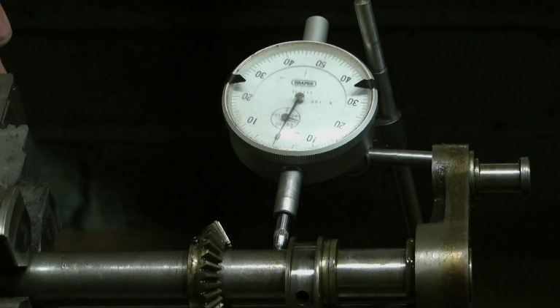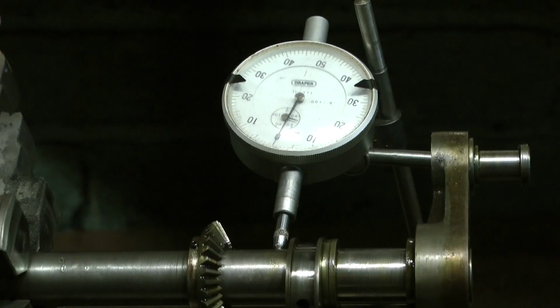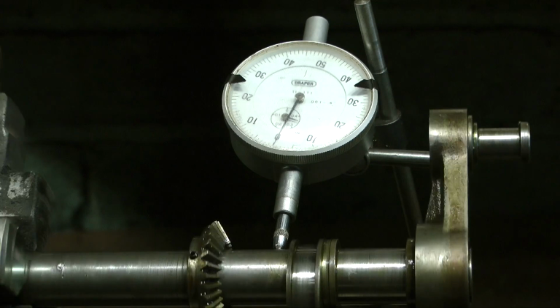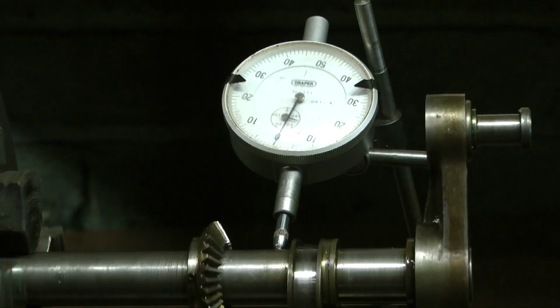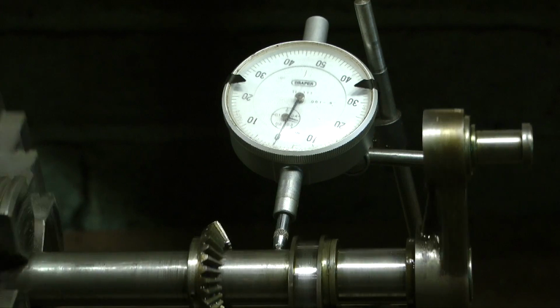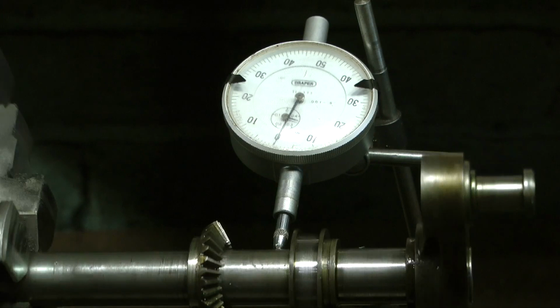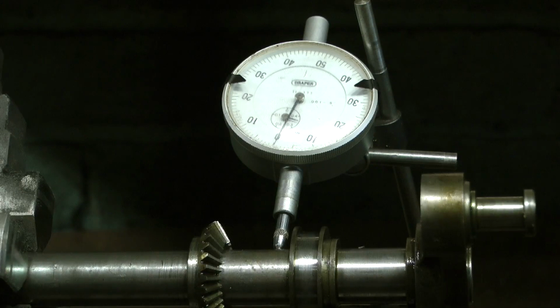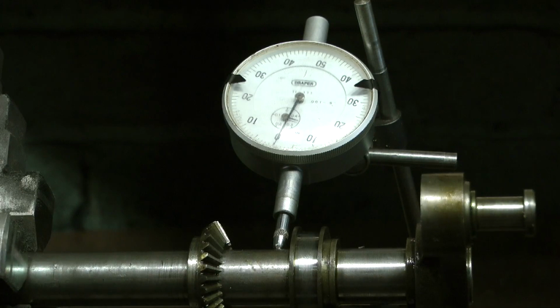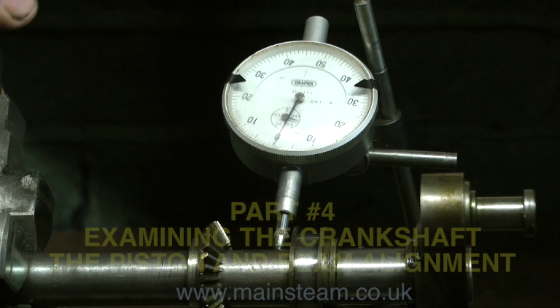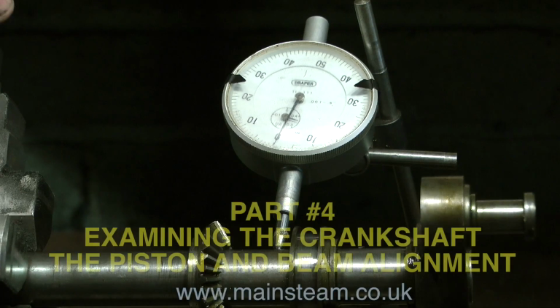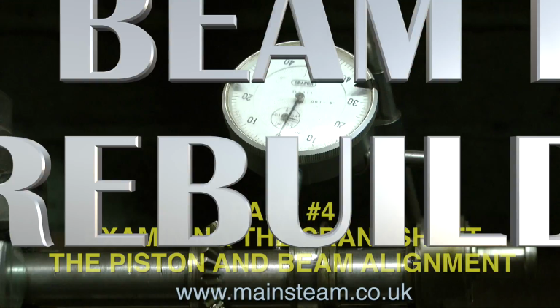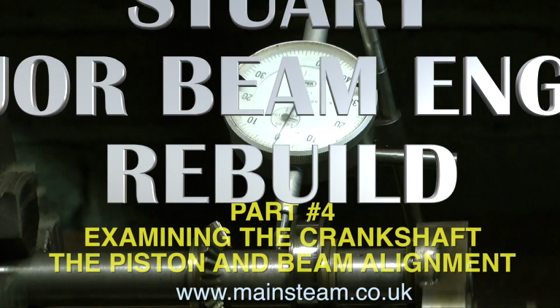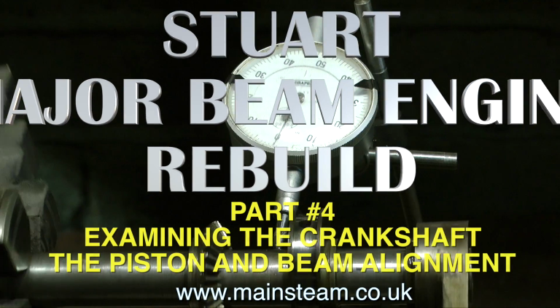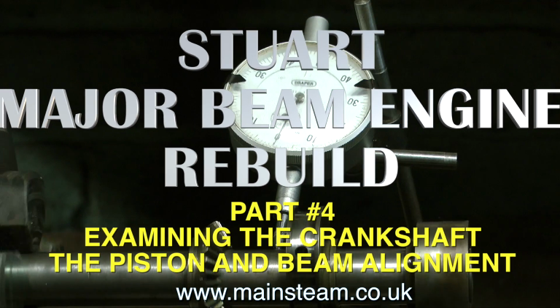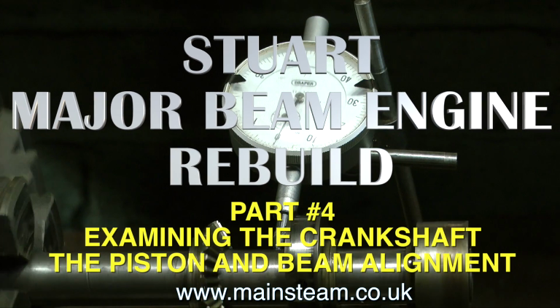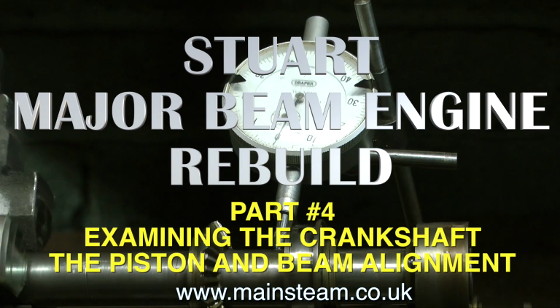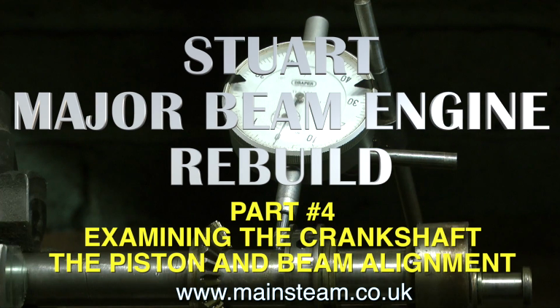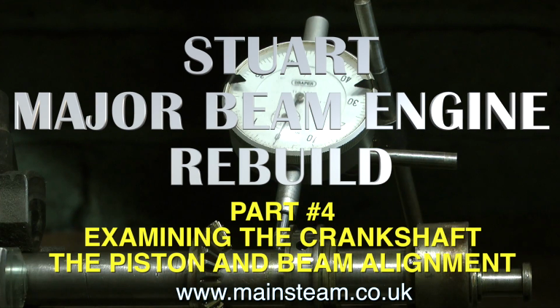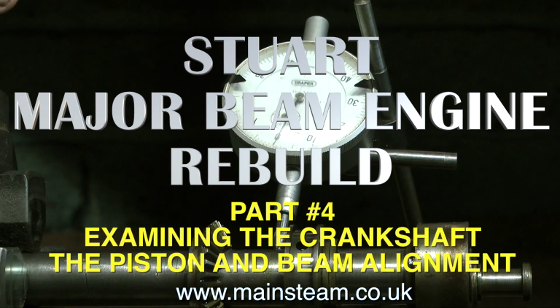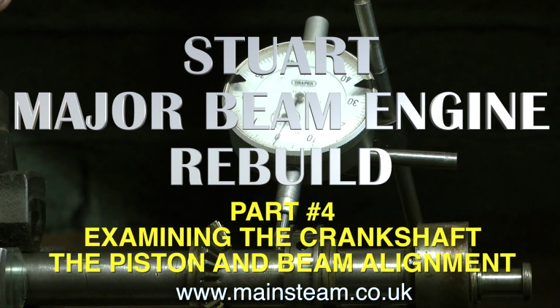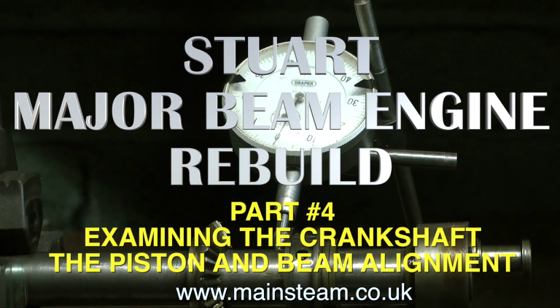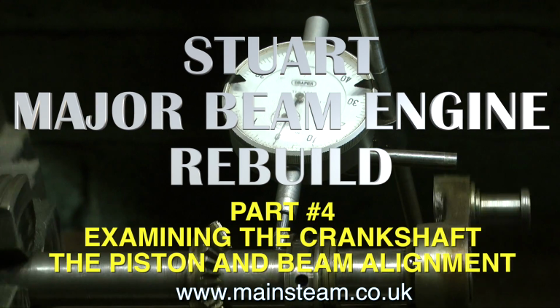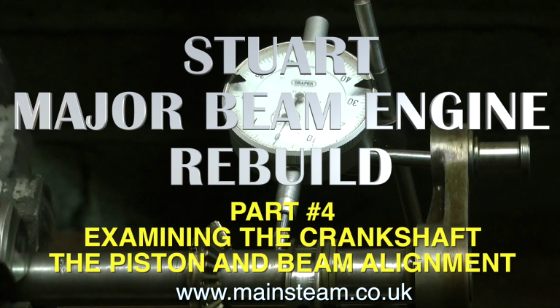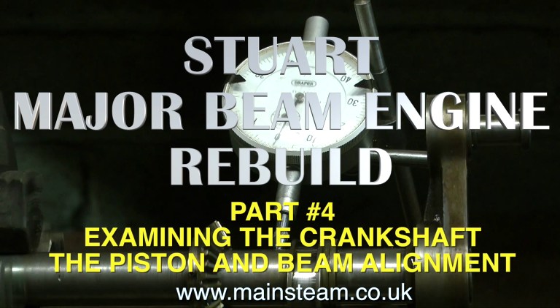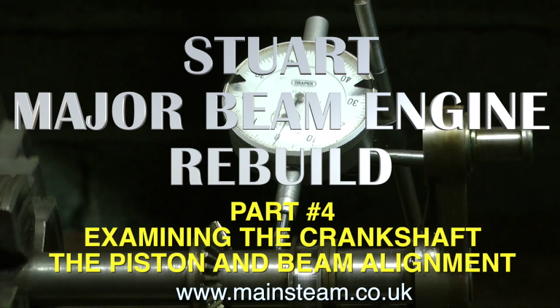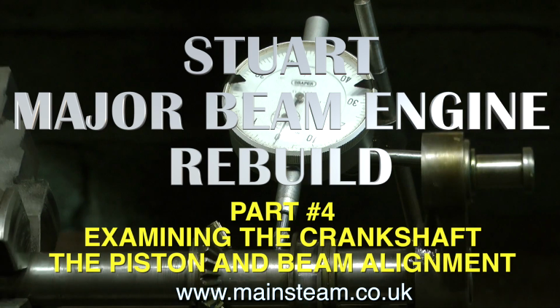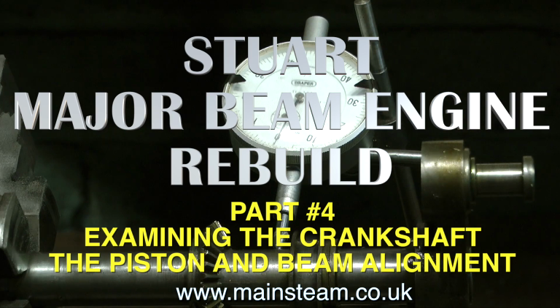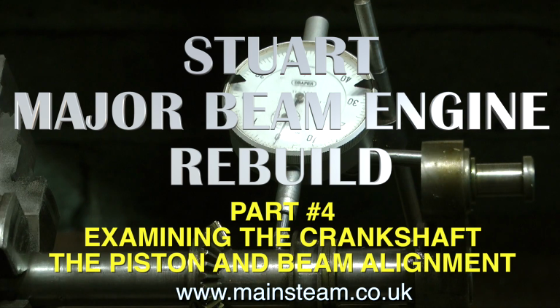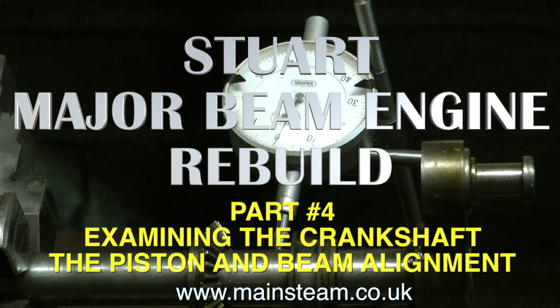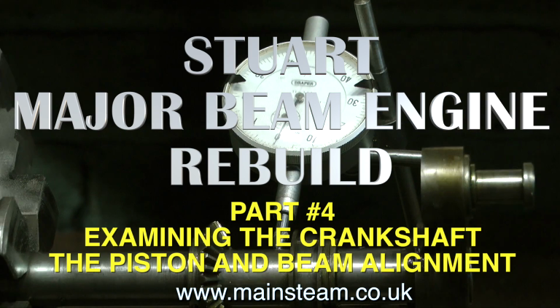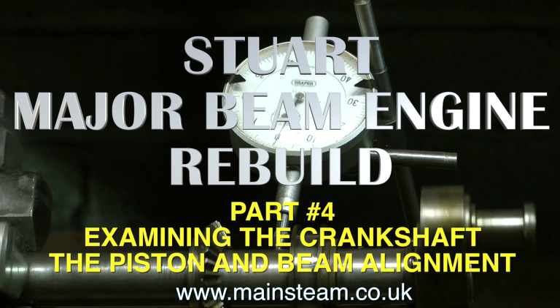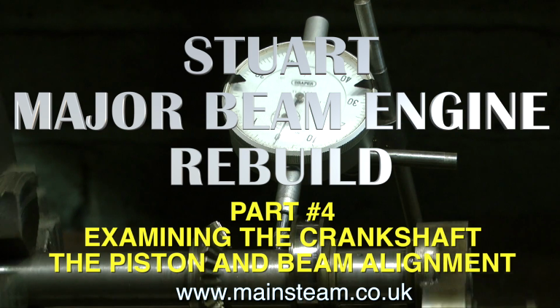Welcome to the Stuart Major Beam Rebuild. This is part 4, examining the crankshaft, the piston, and the beam alignment.